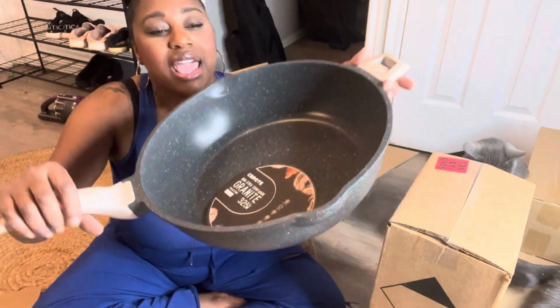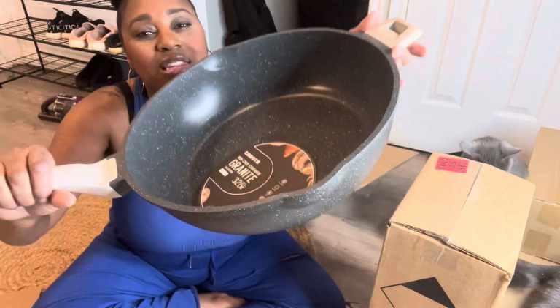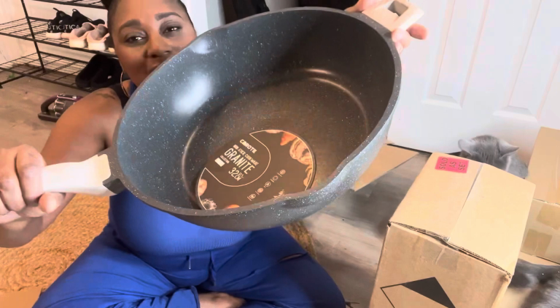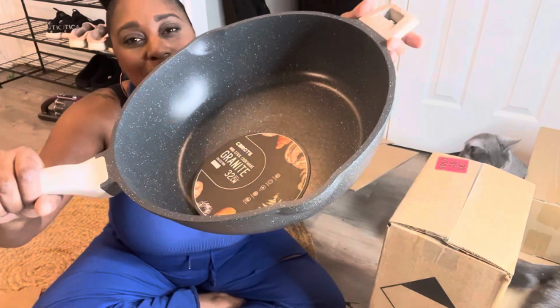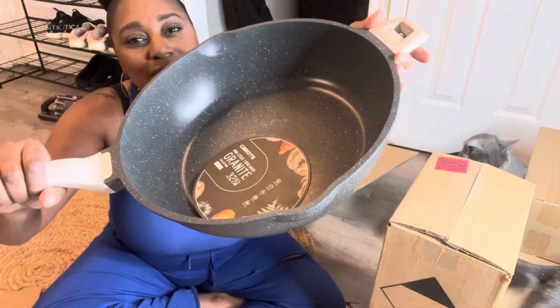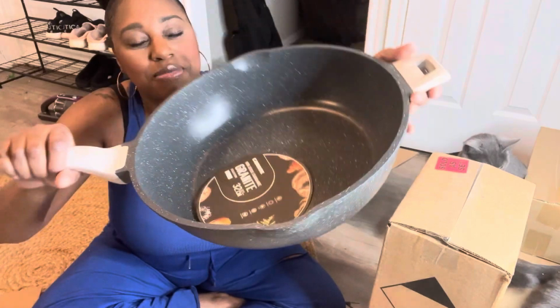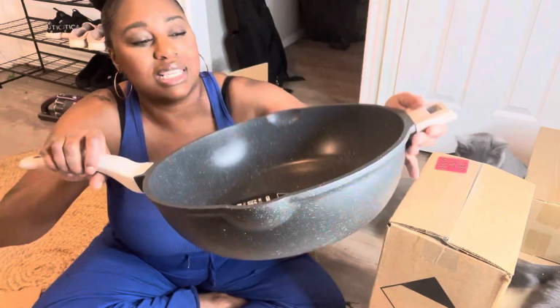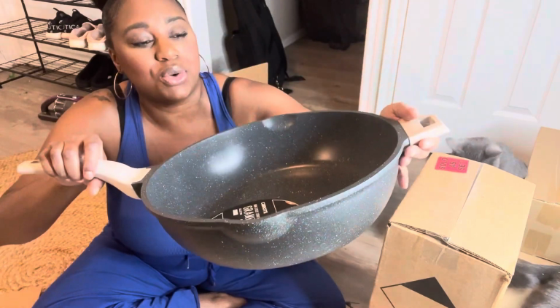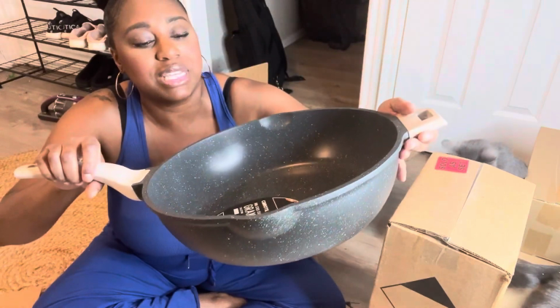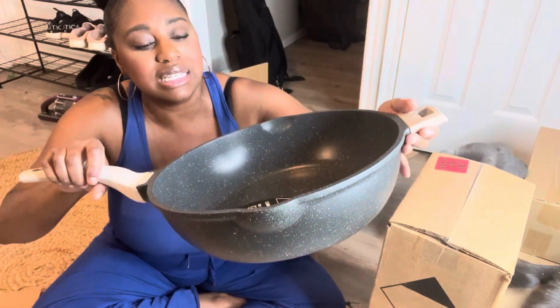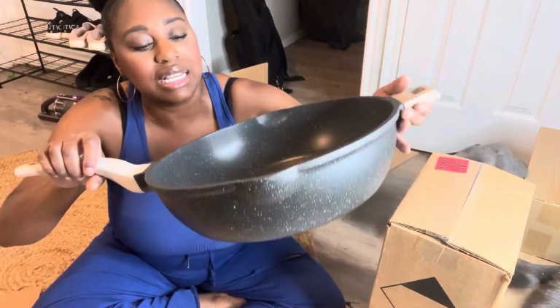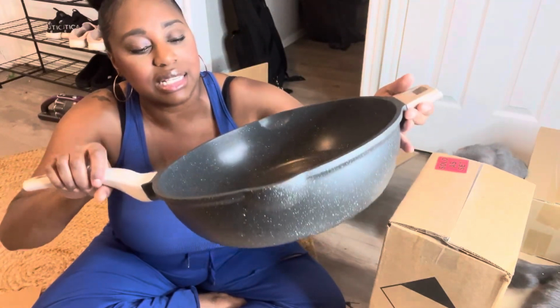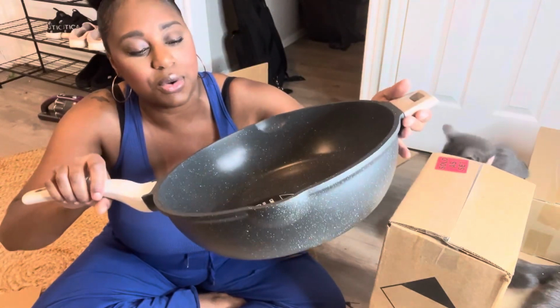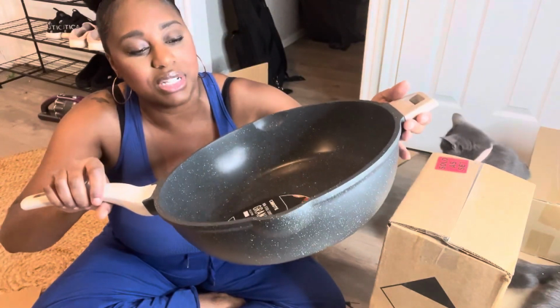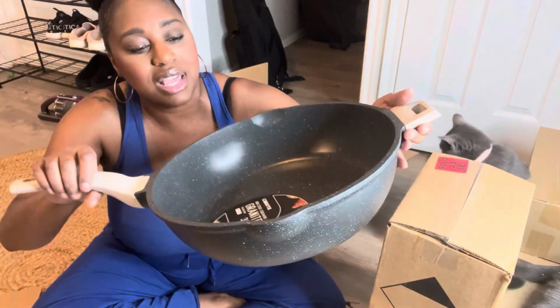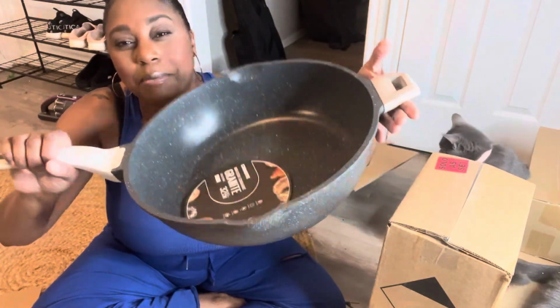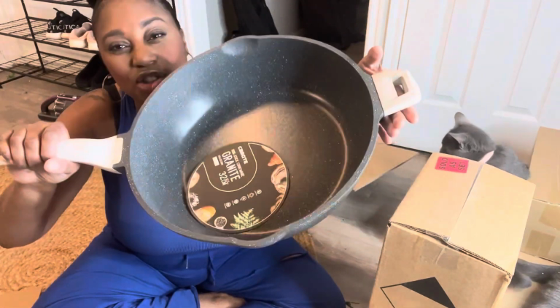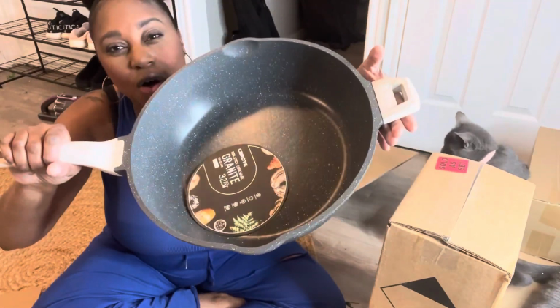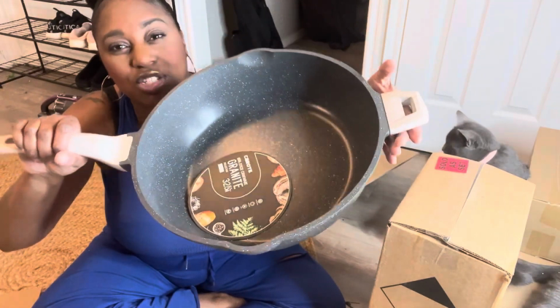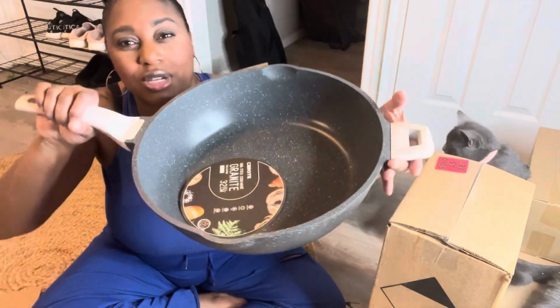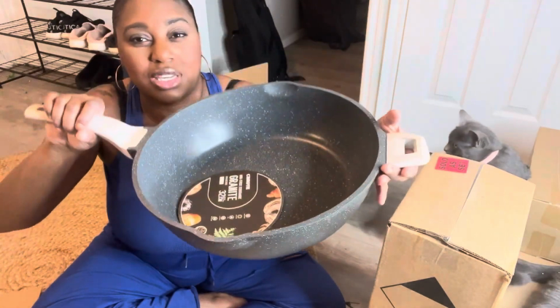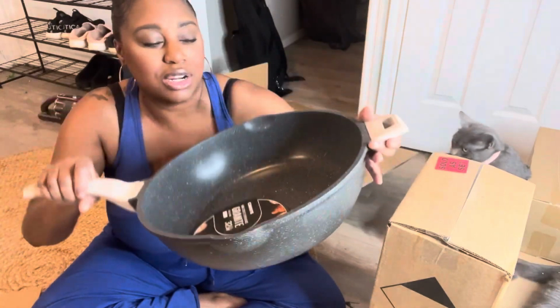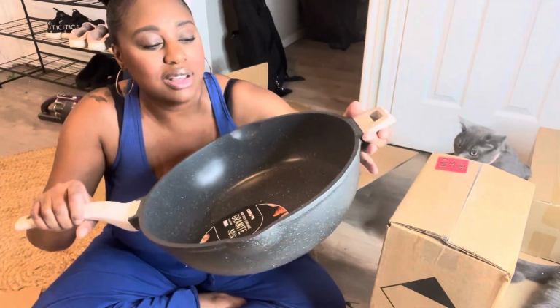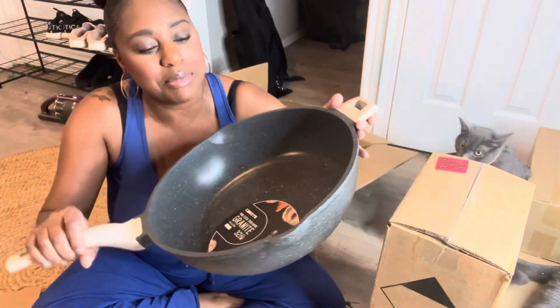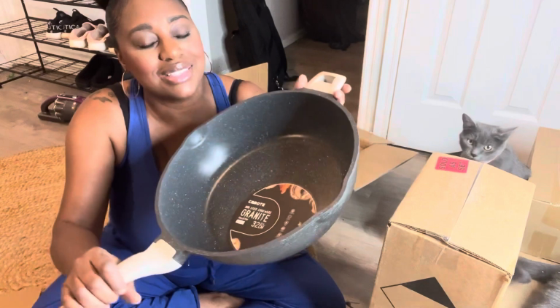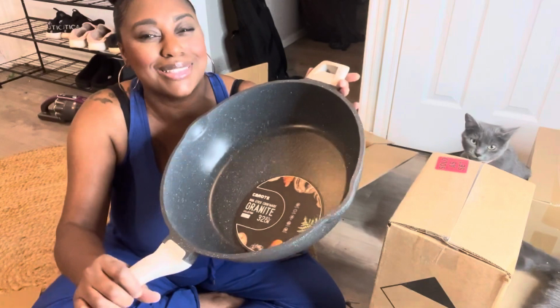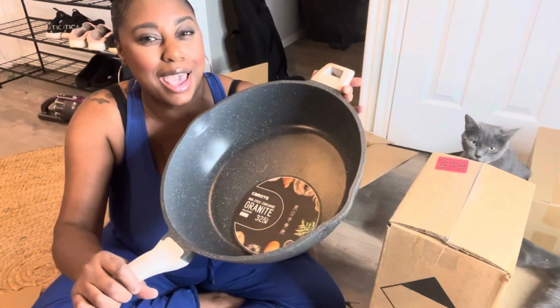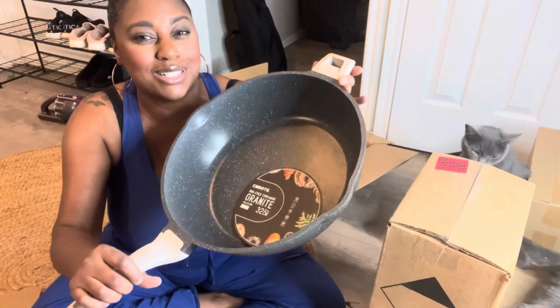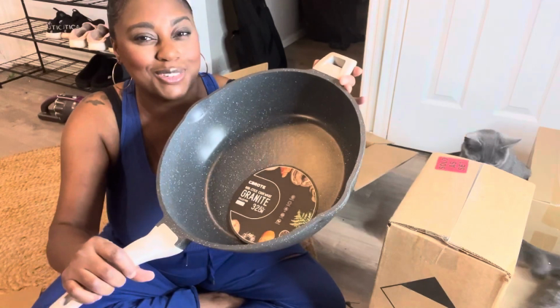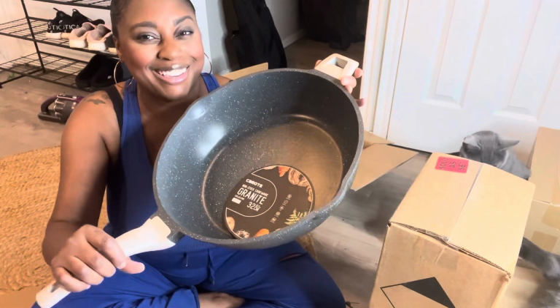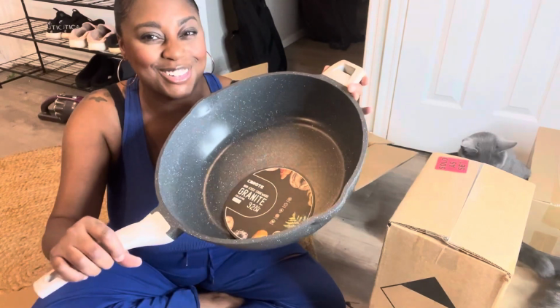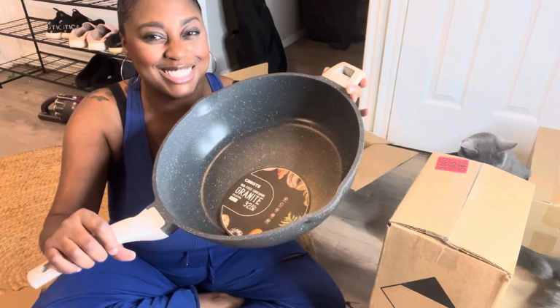Look how deep this is, you all. This is six-quarts. Imagine all the things you can cook in here. I mean, this is absolutely gorgeous.